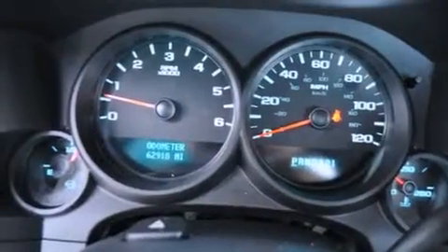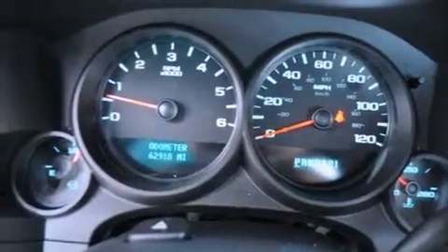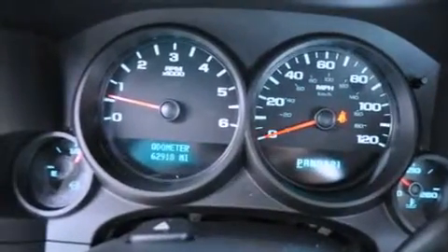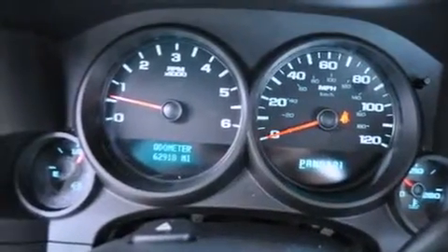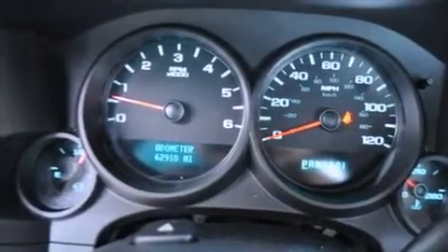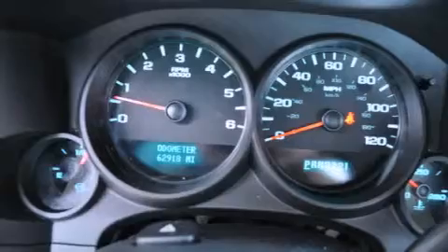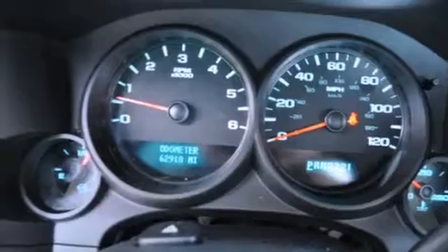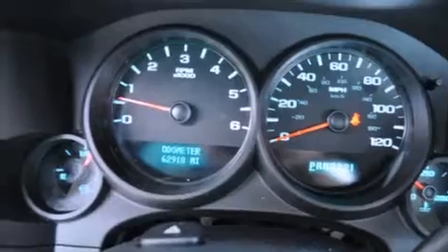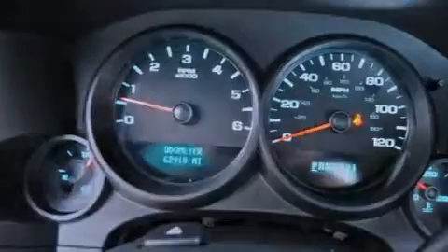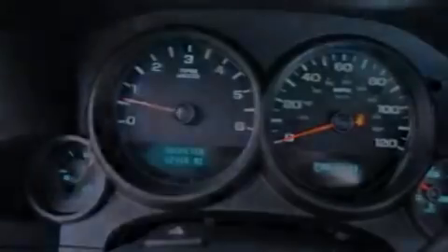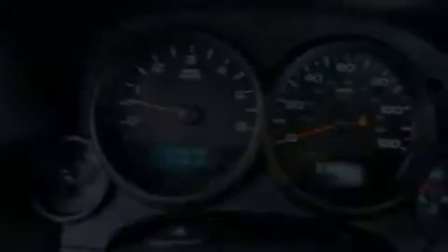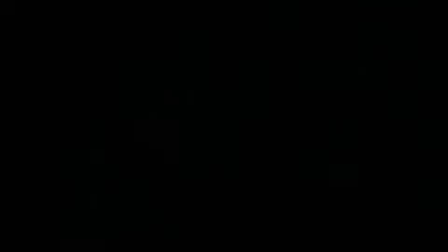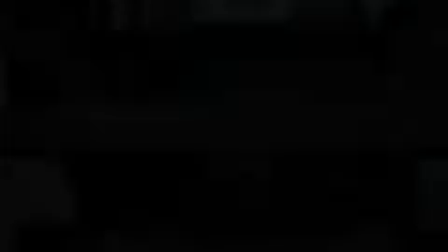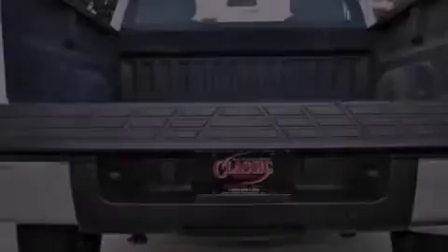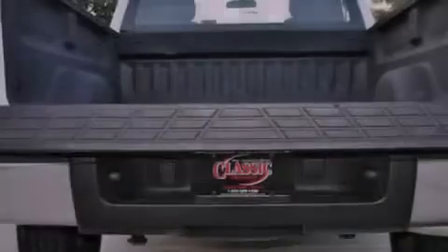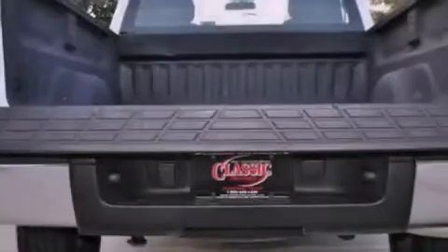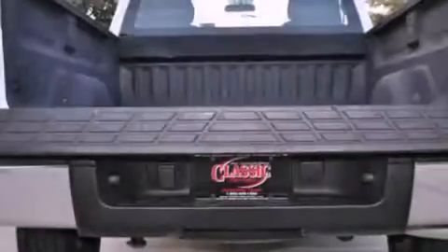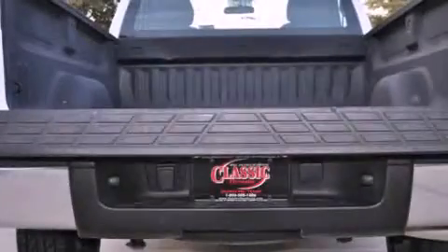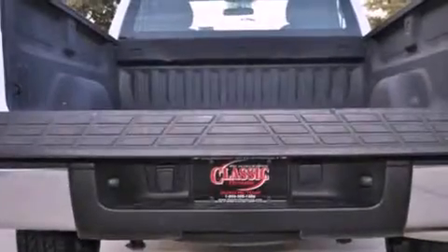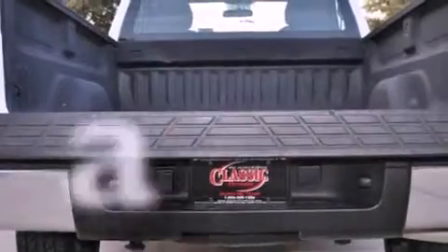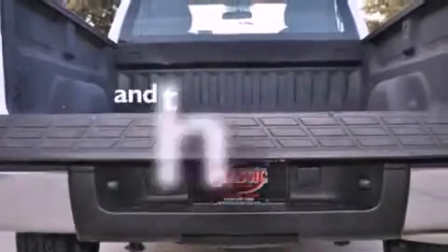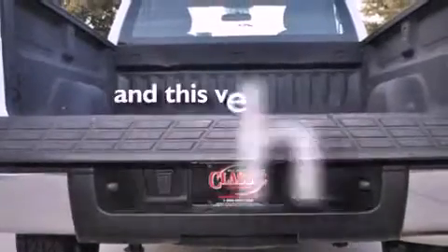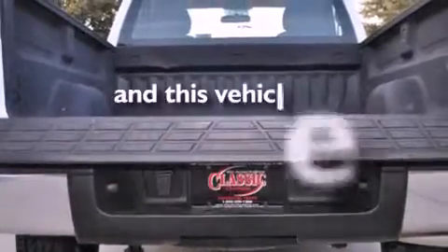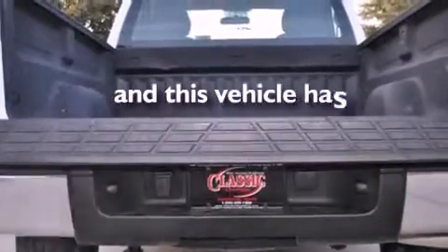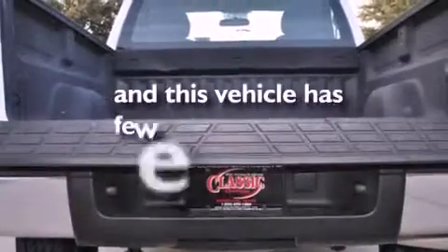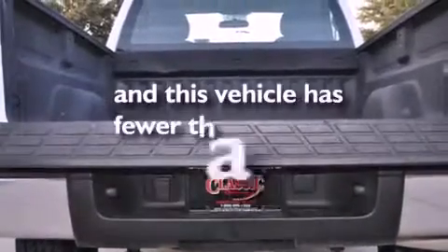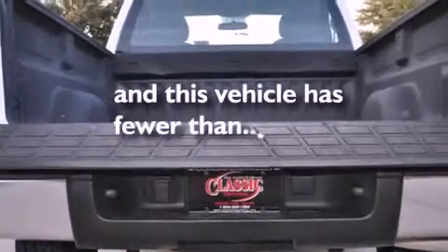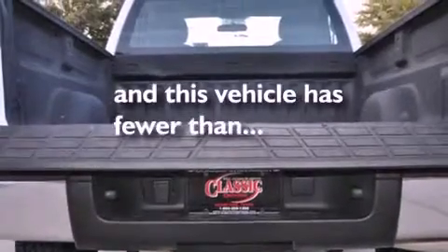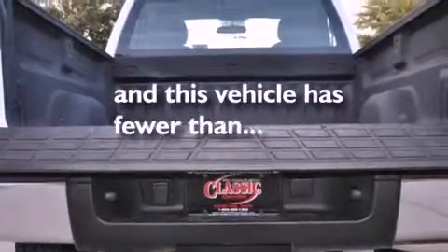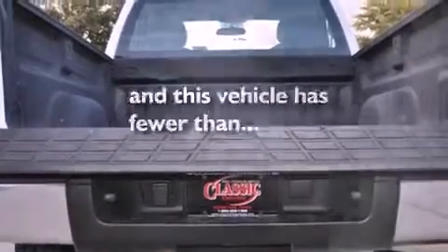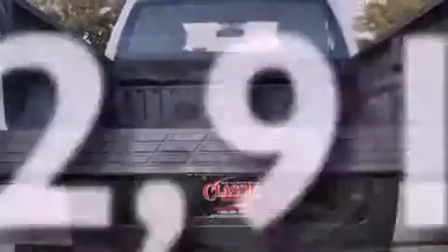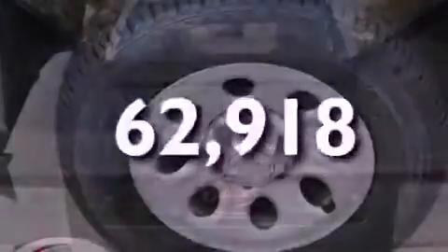Additional features include an anti-lock braking system, a passenger side airbag, and this vehicle has less than 63,000 miles.